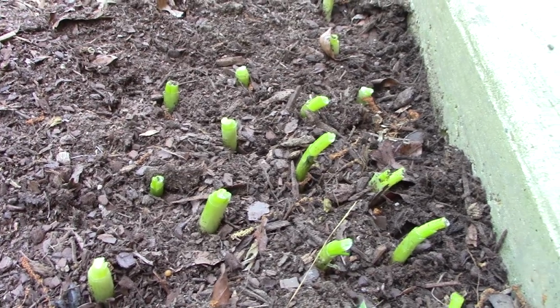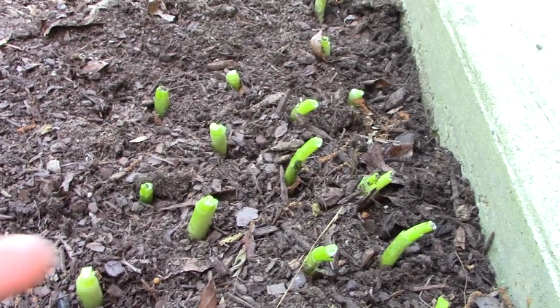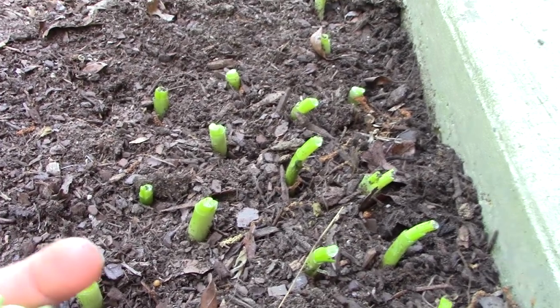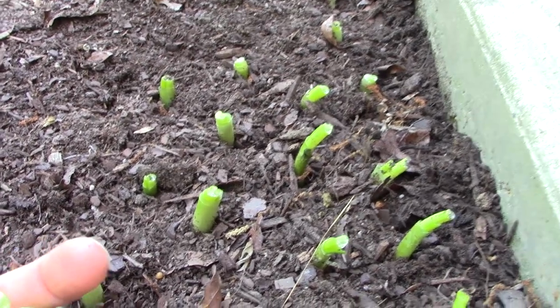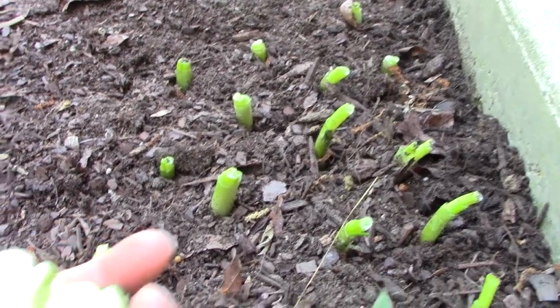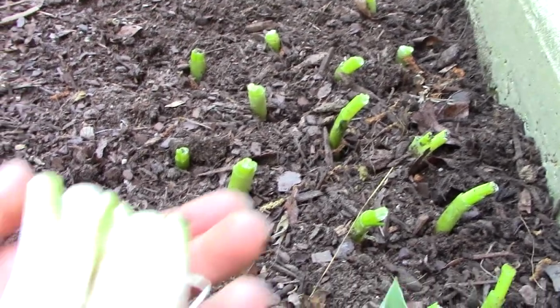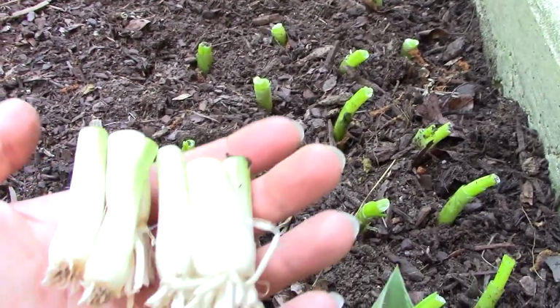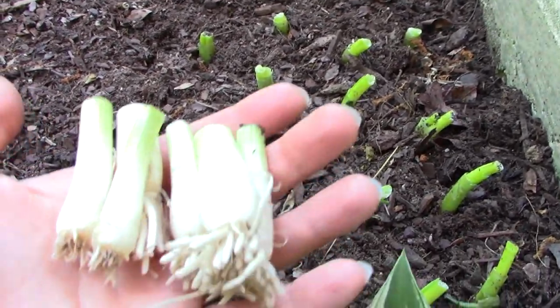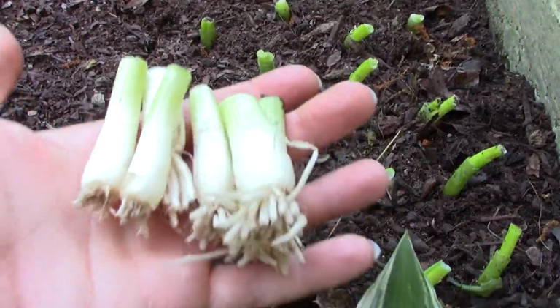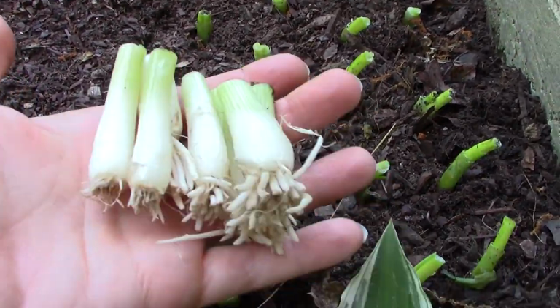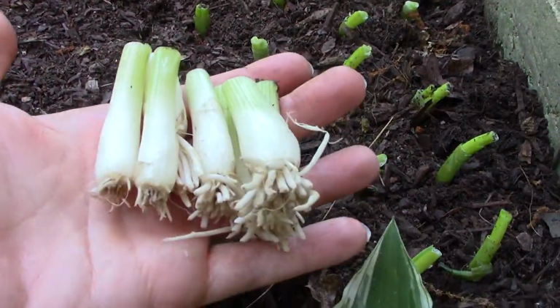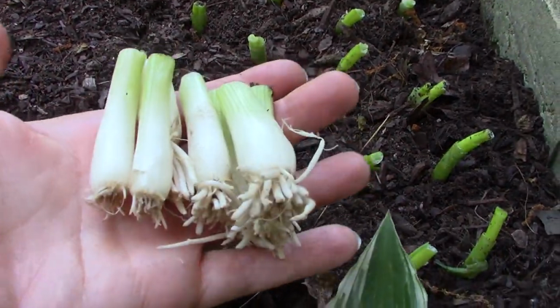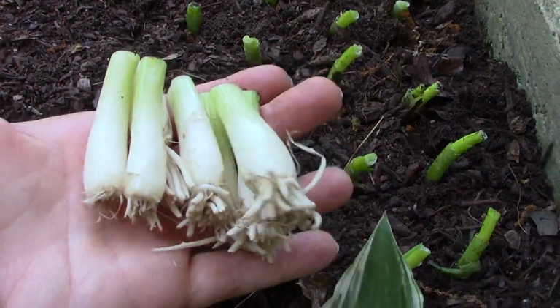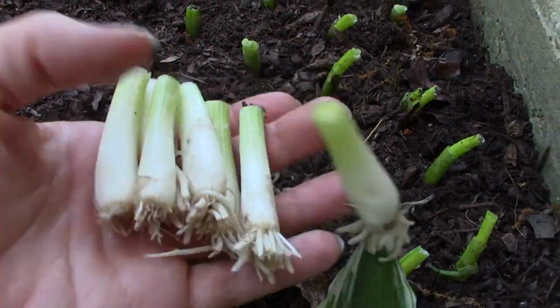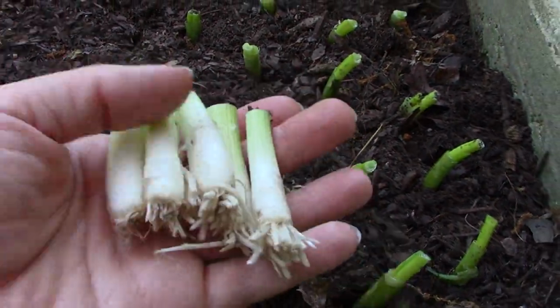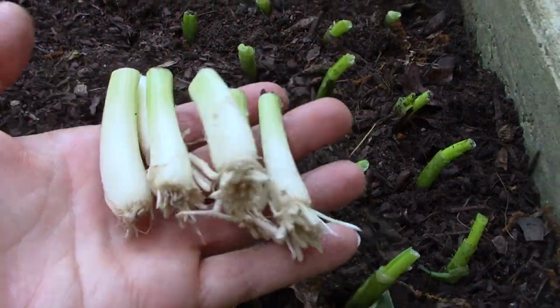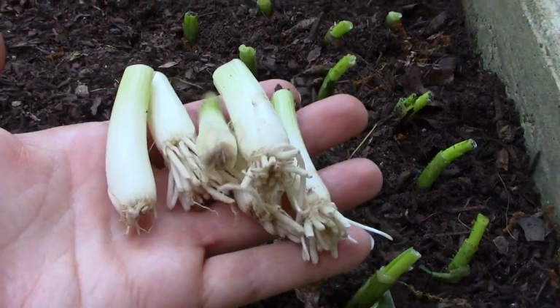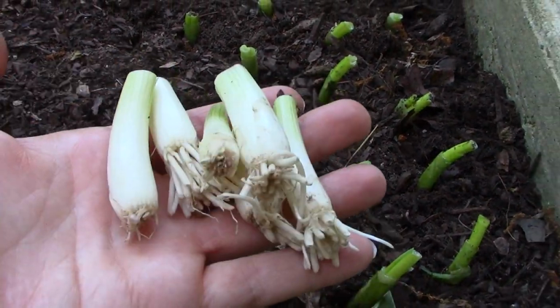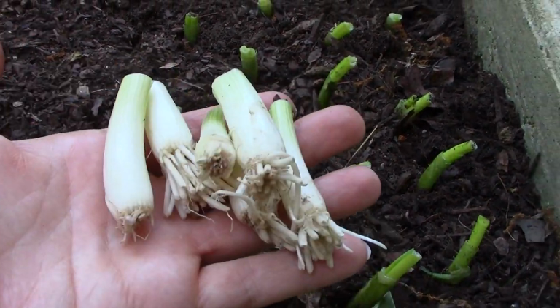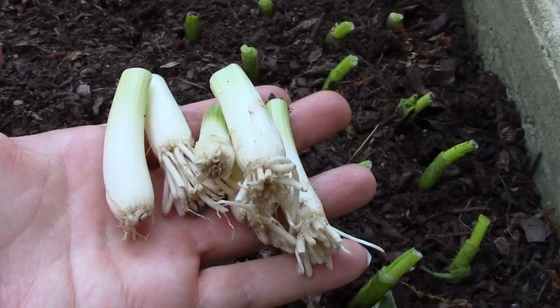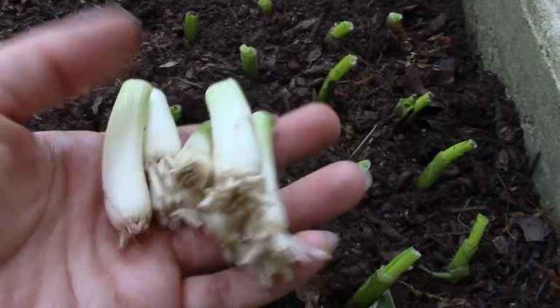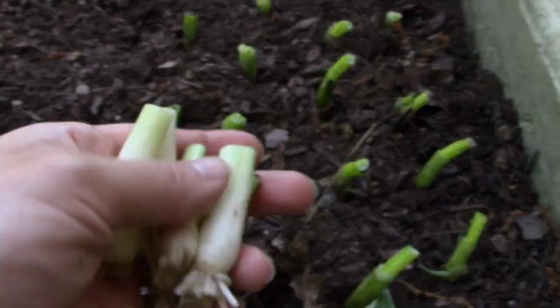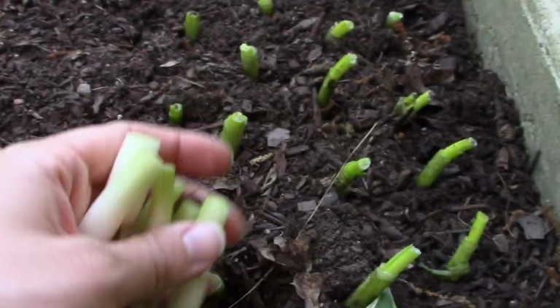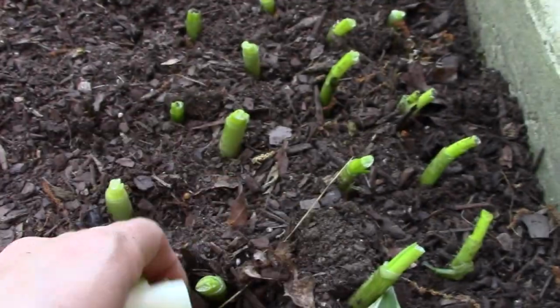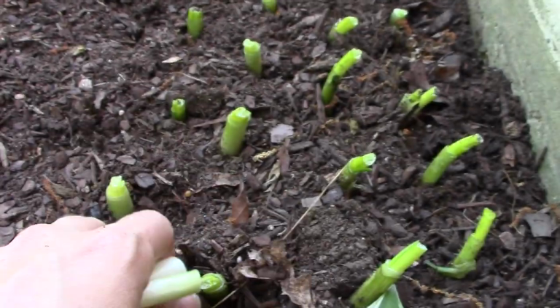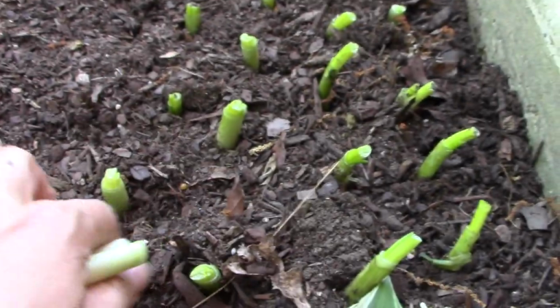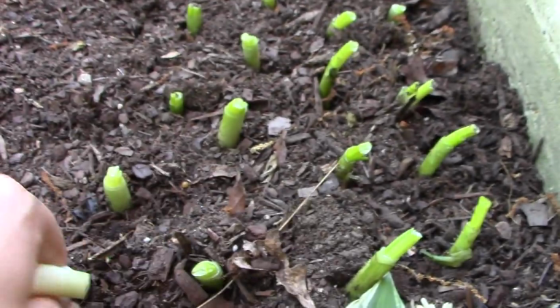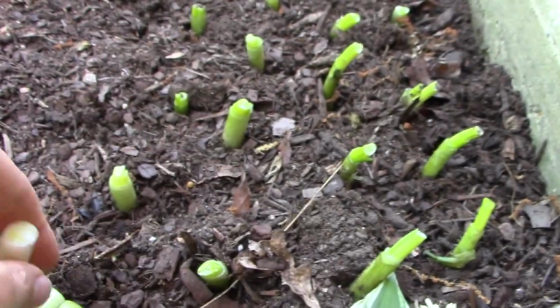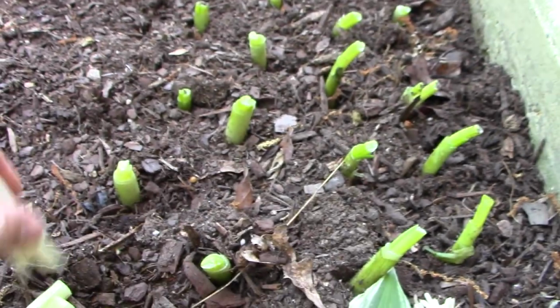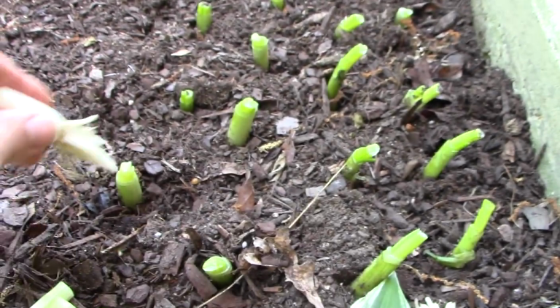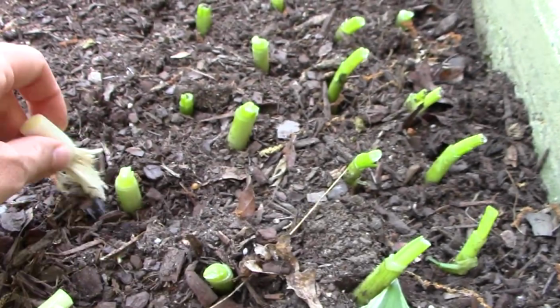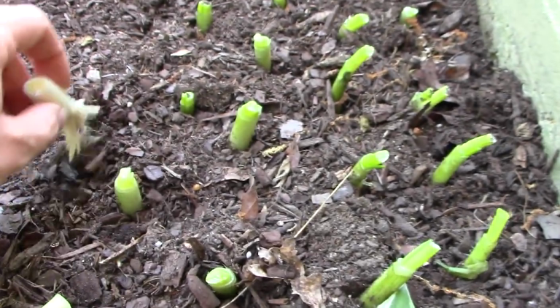If you buy a green onion and you have a little plot, just grow them — simply stick them in the dirt.